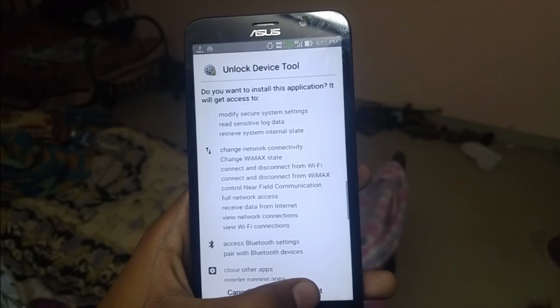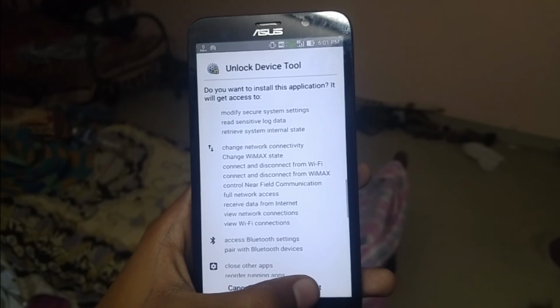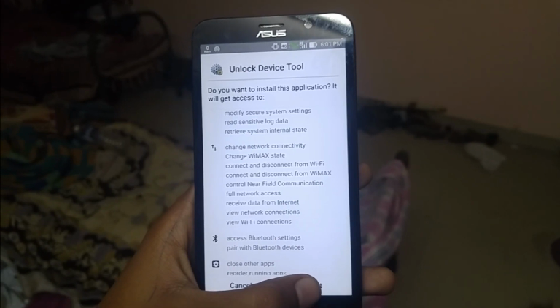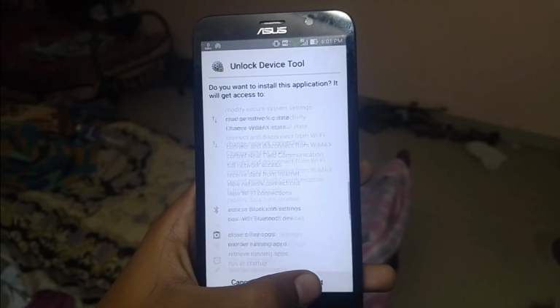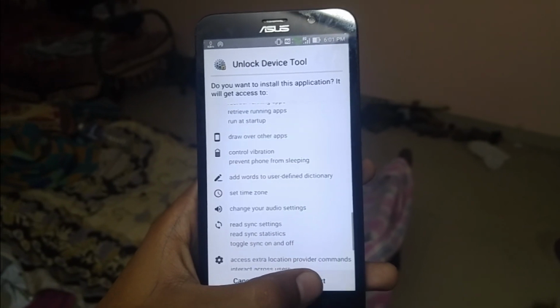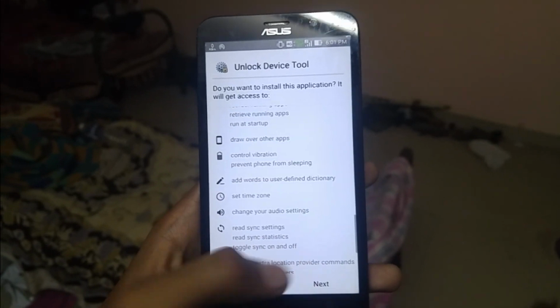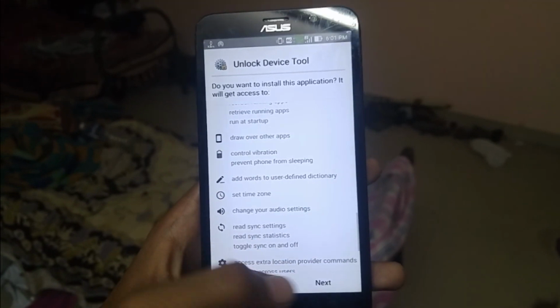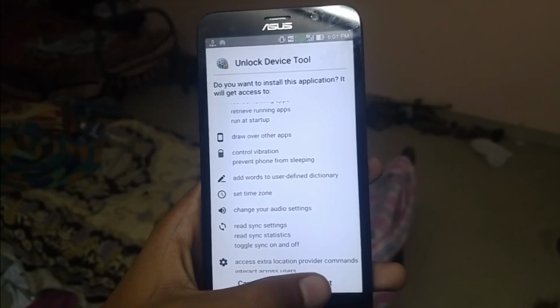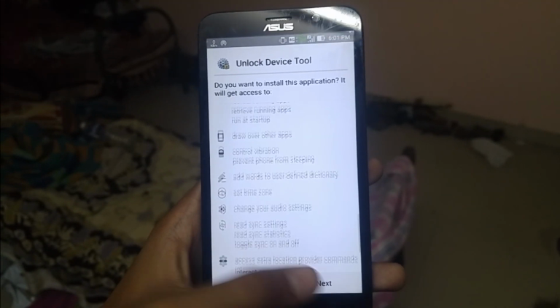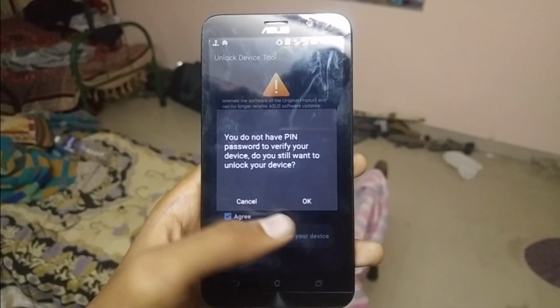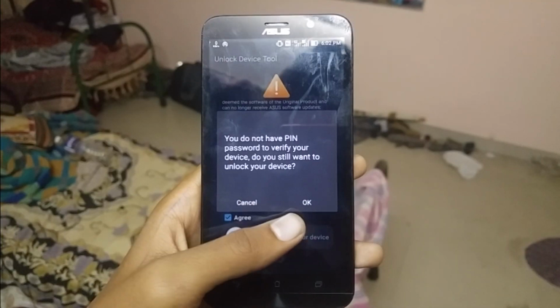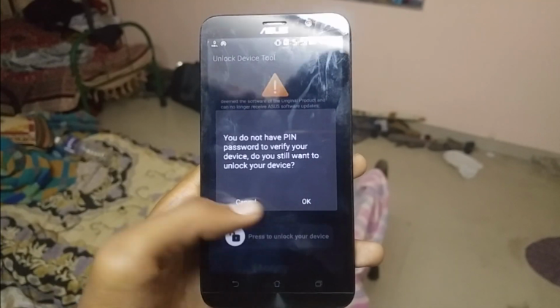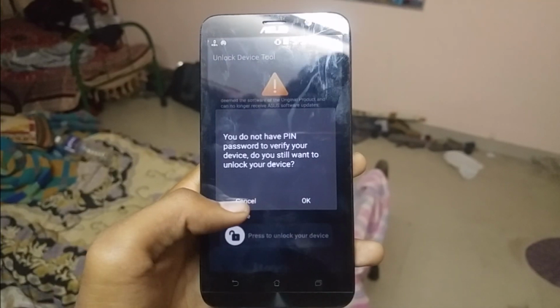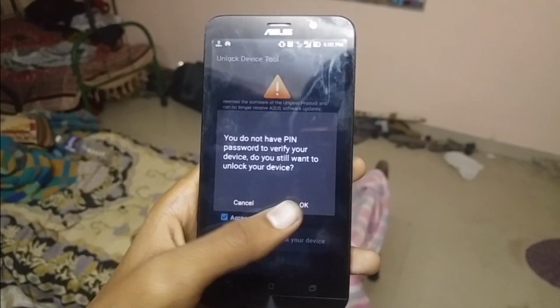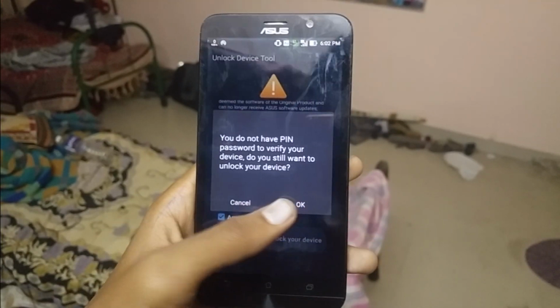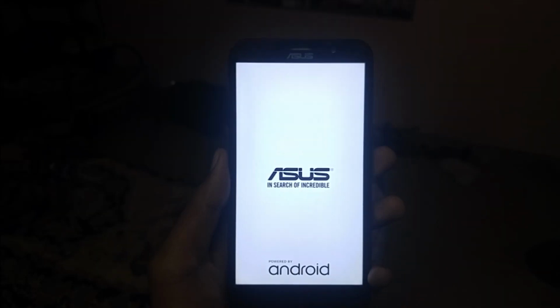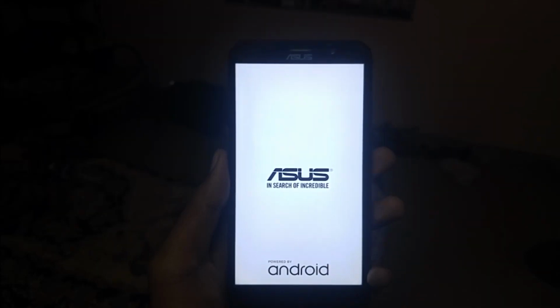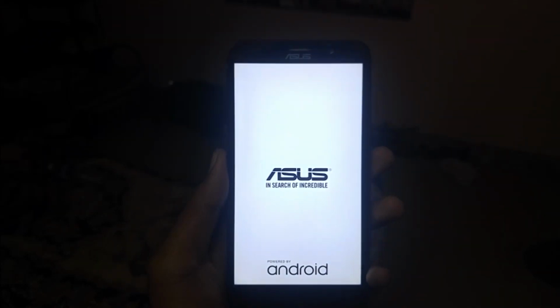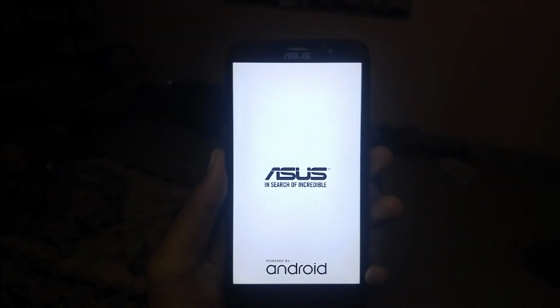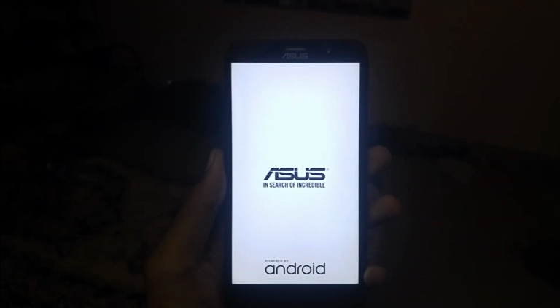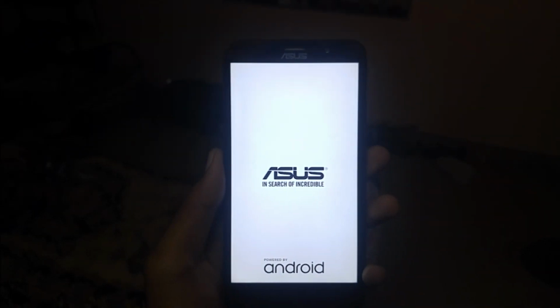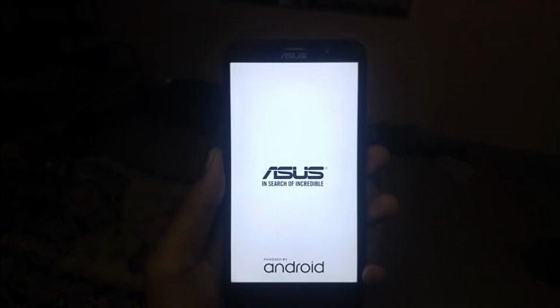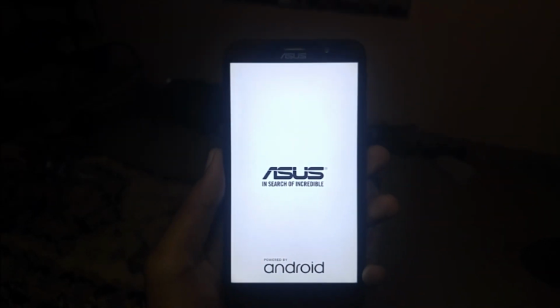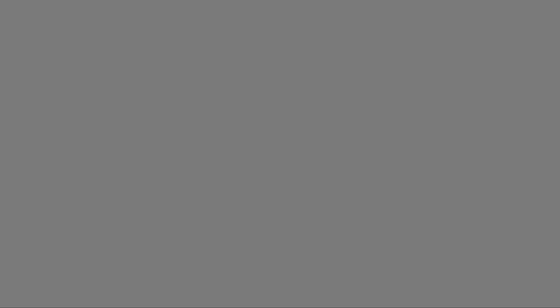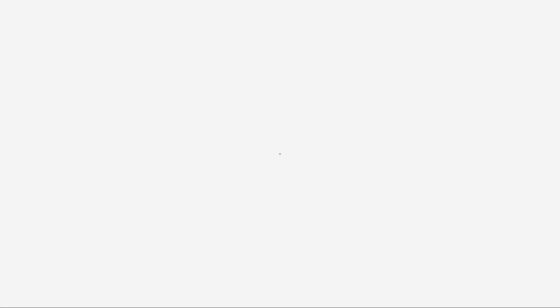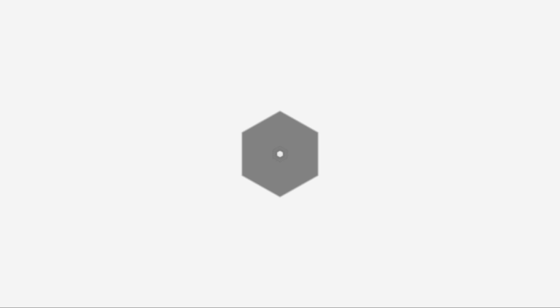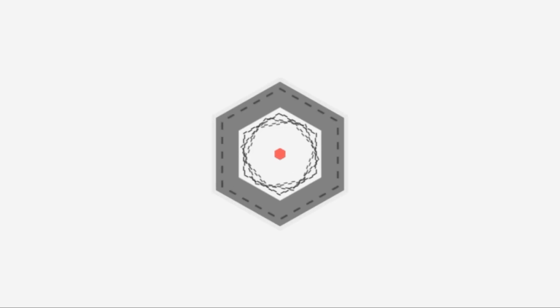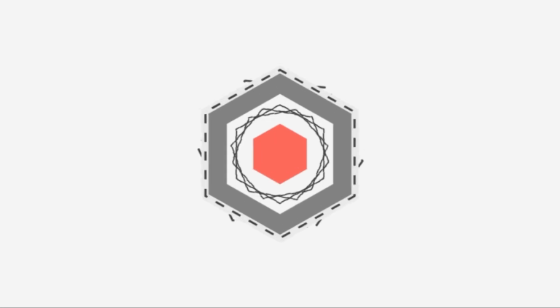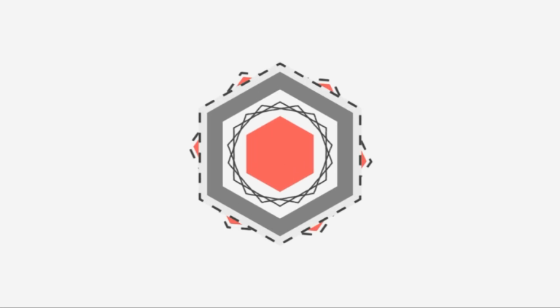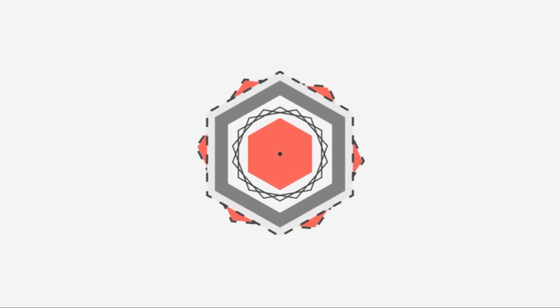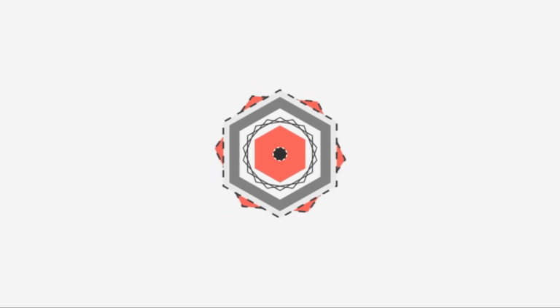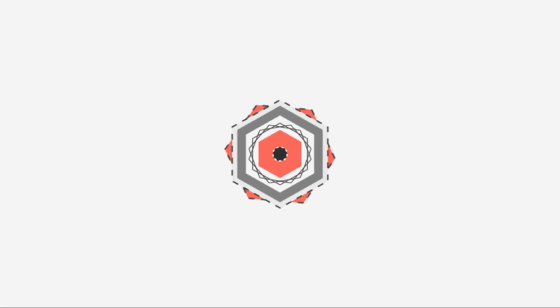Hi everyone. Today I am gonna show you how to unlock bootloader on ASUS devices. Let's get started.